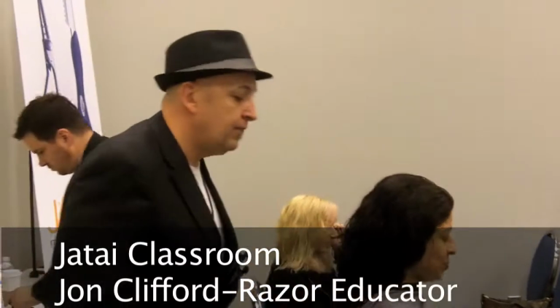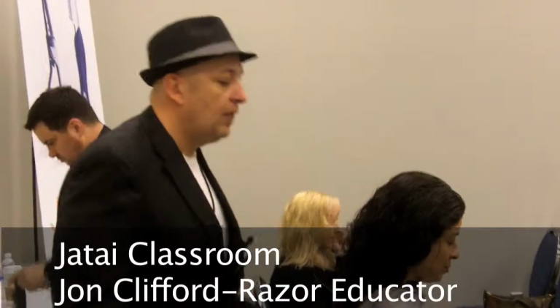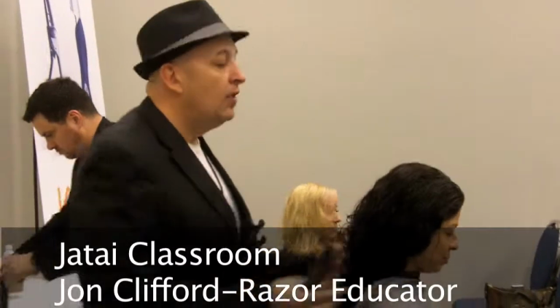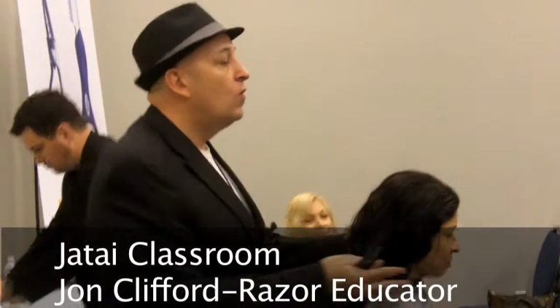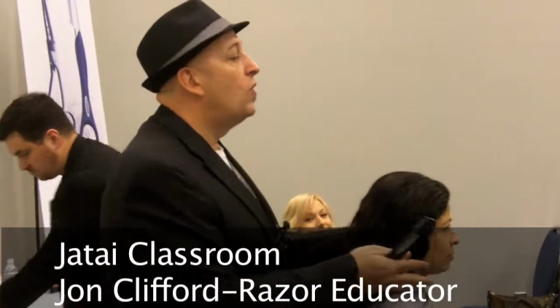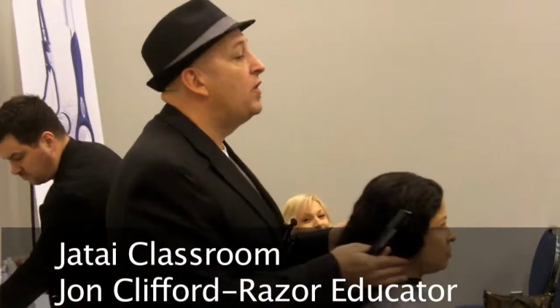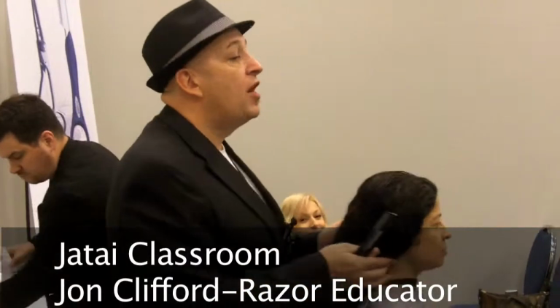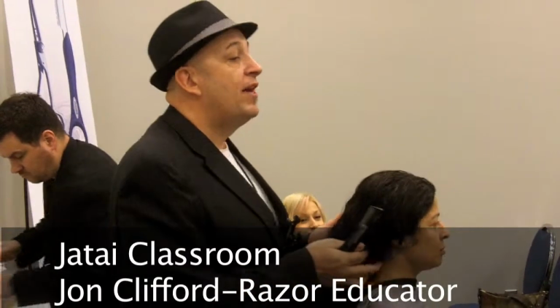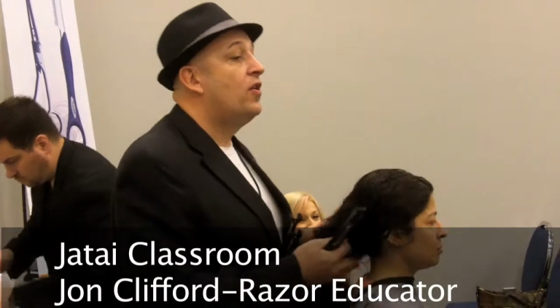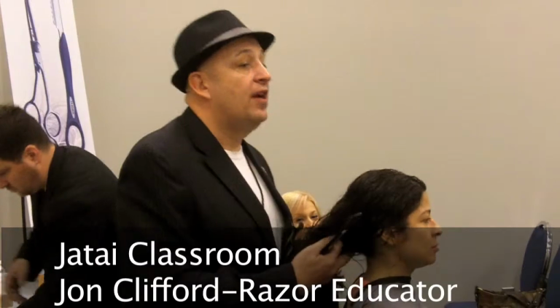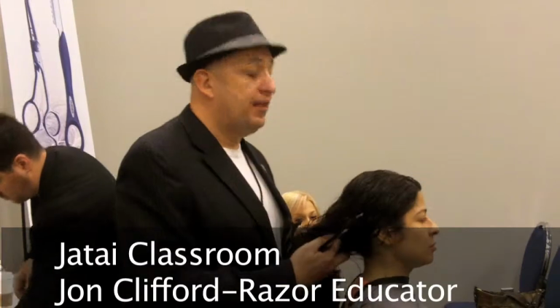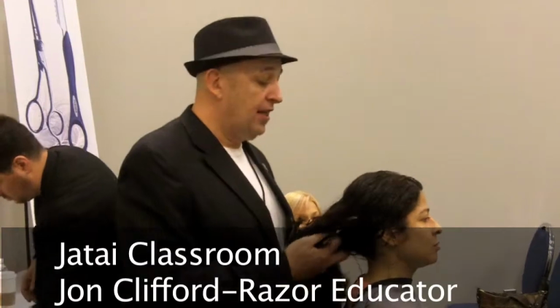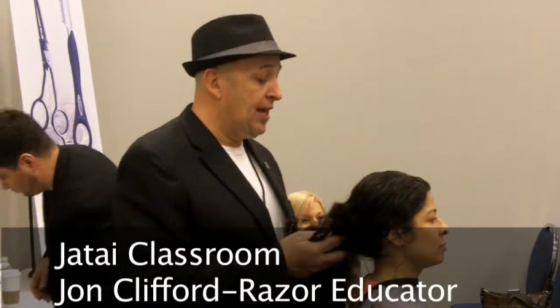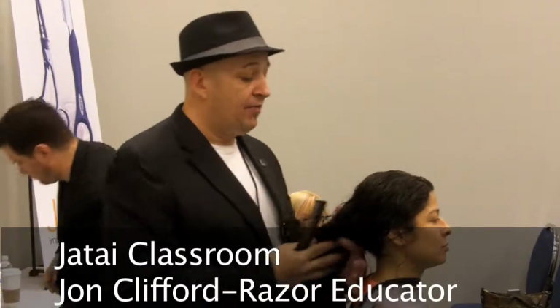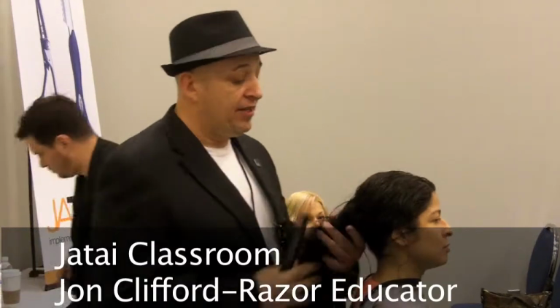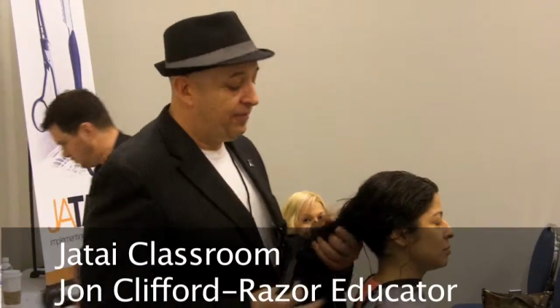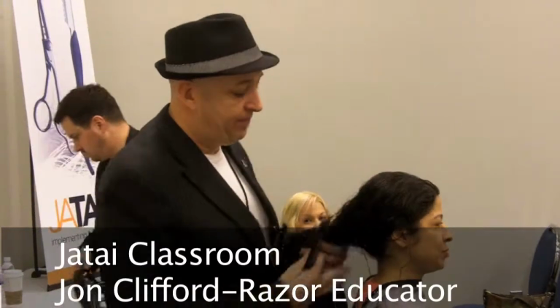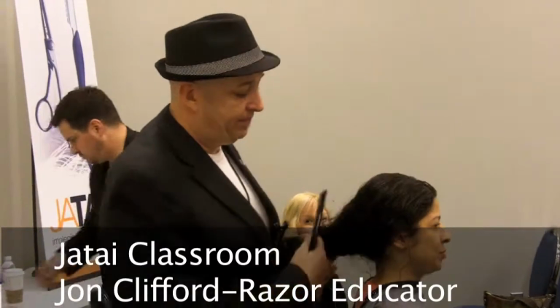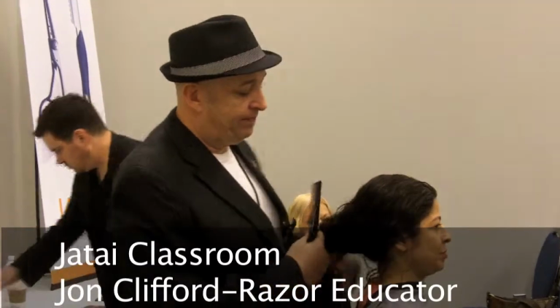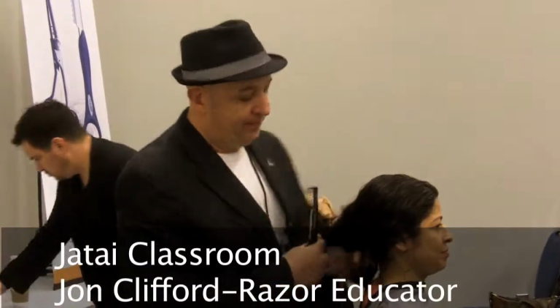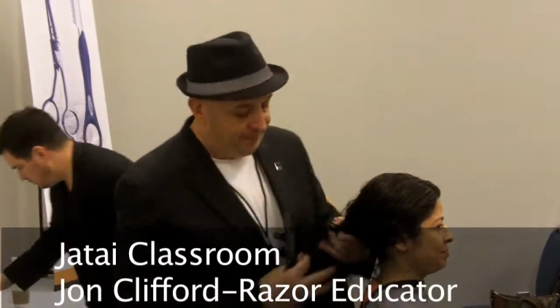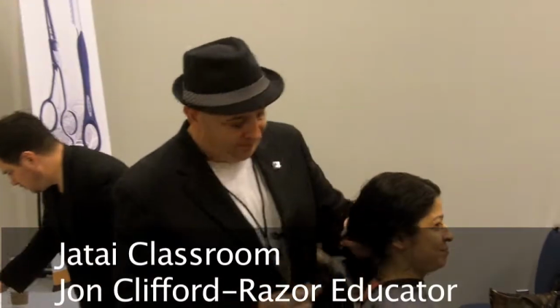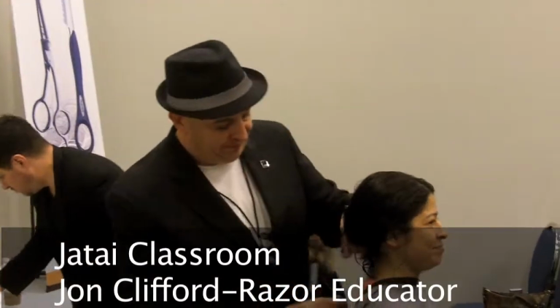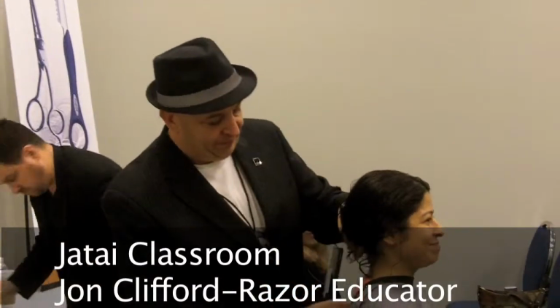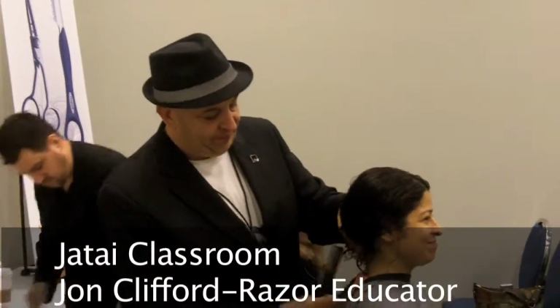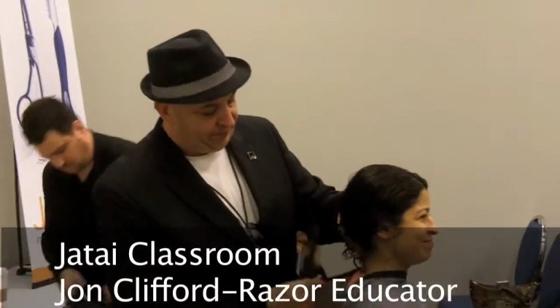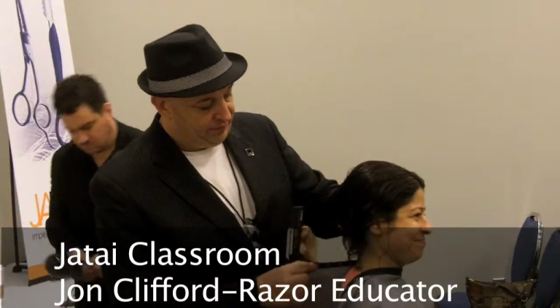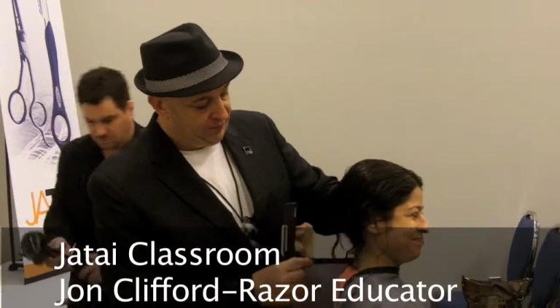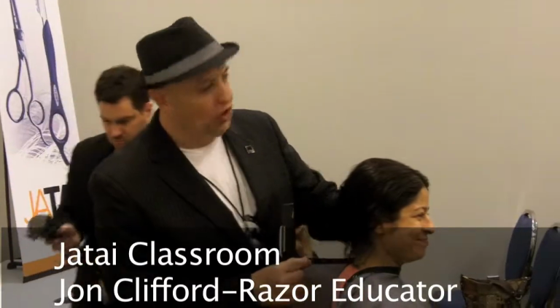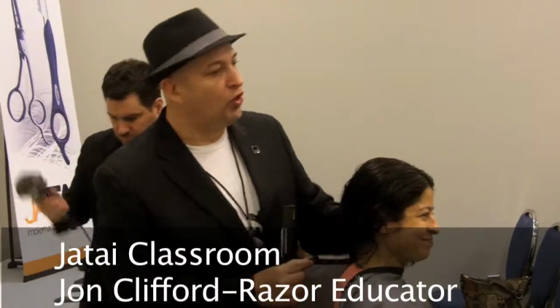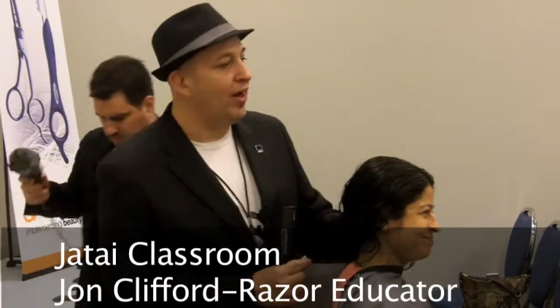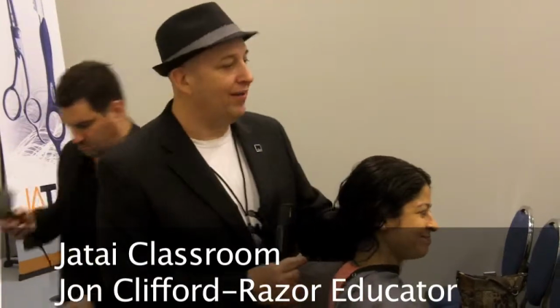So, what have we heard about not cutting curly hair with a razor? Don't do it.